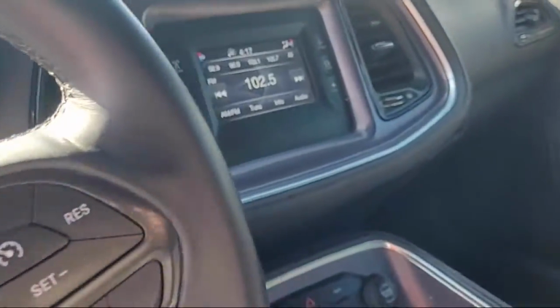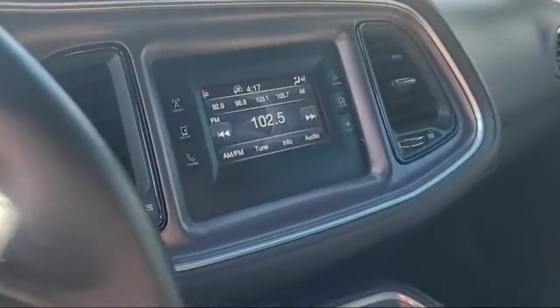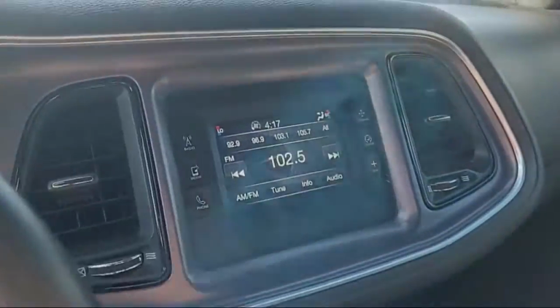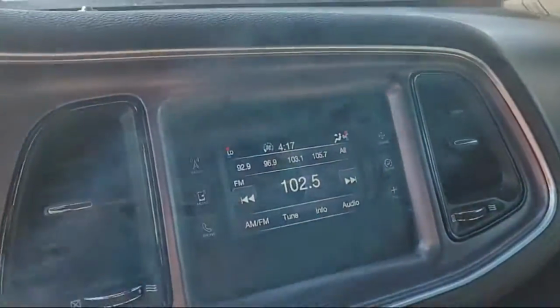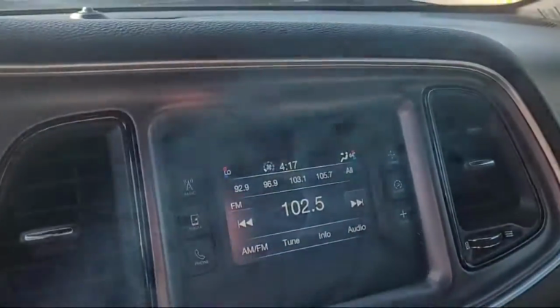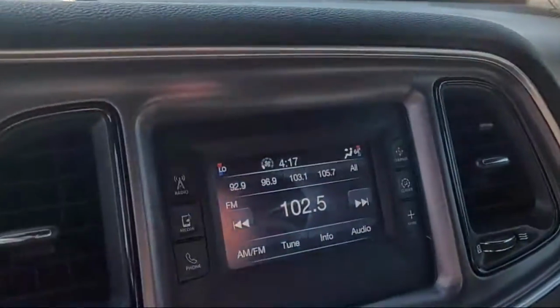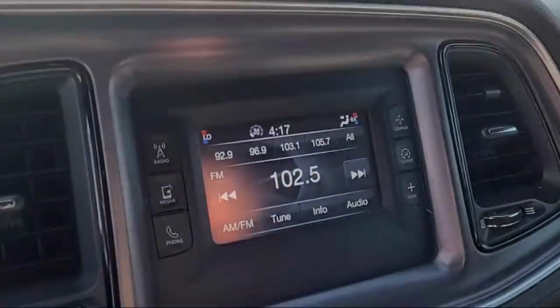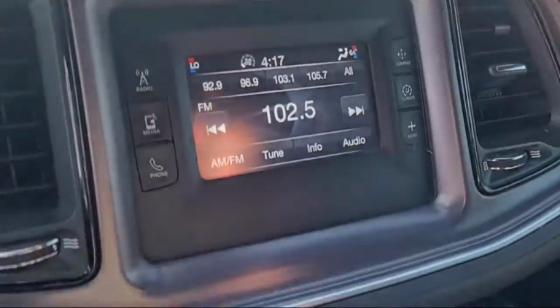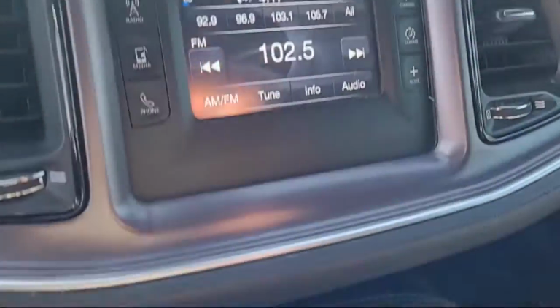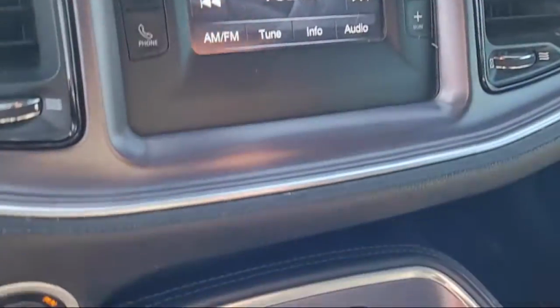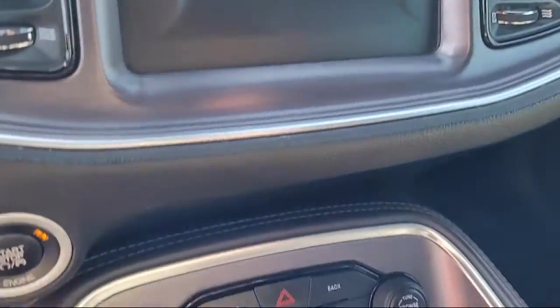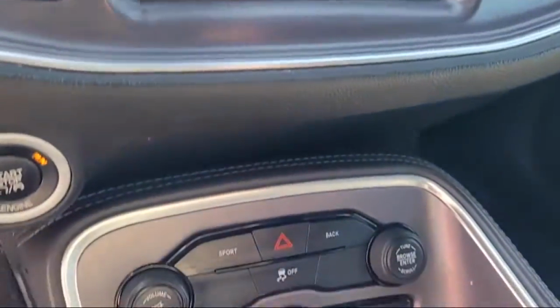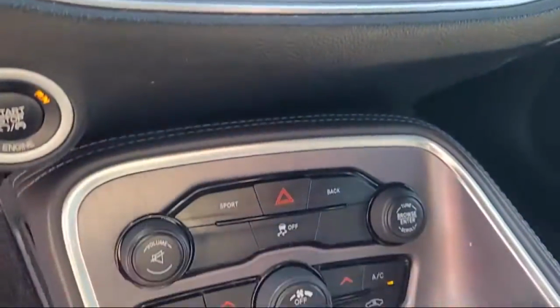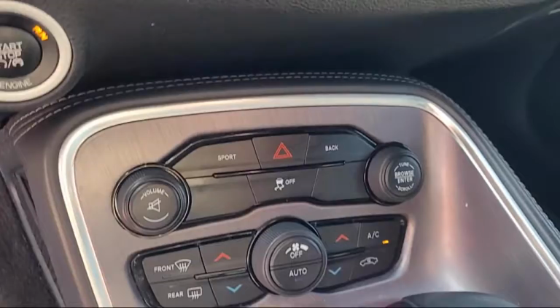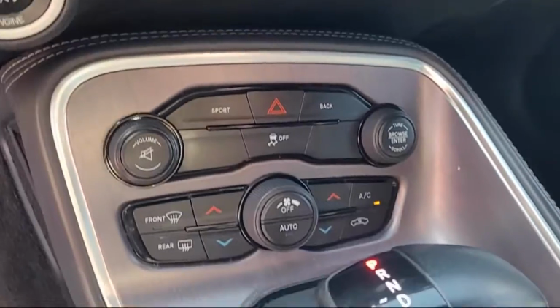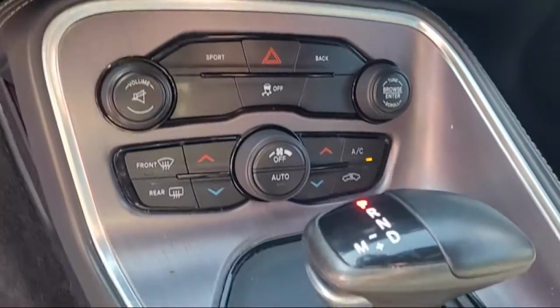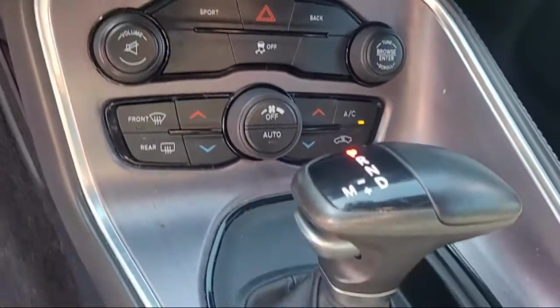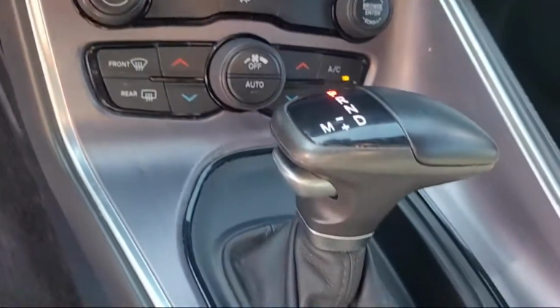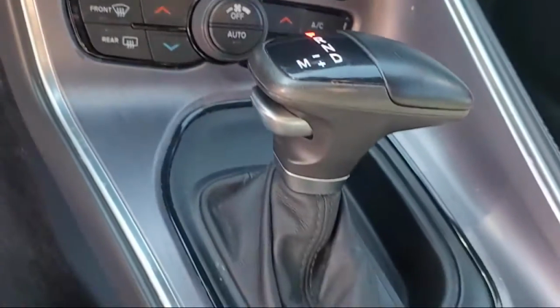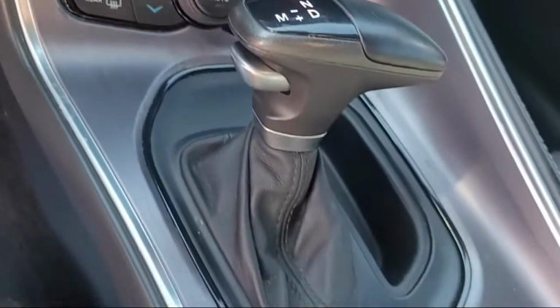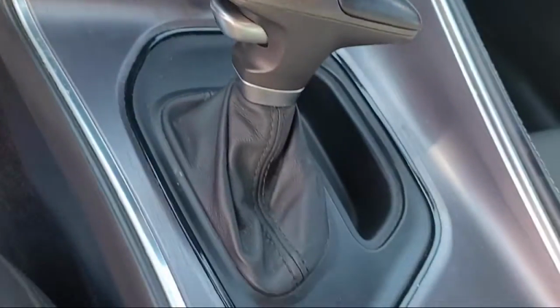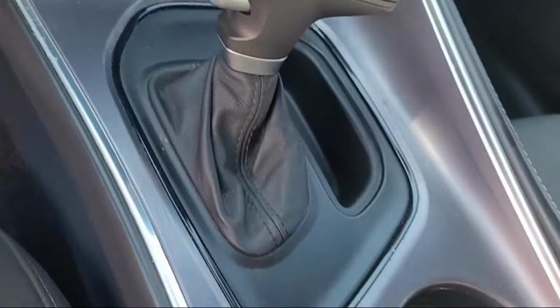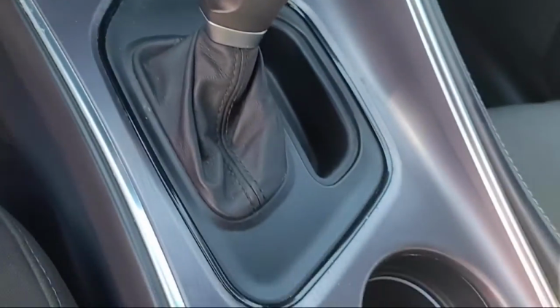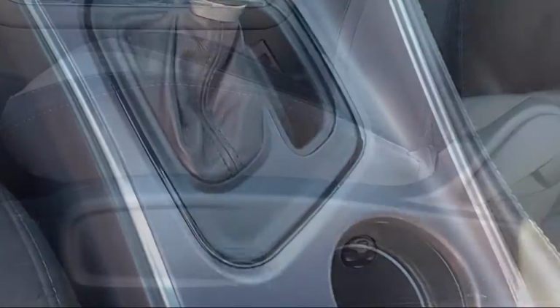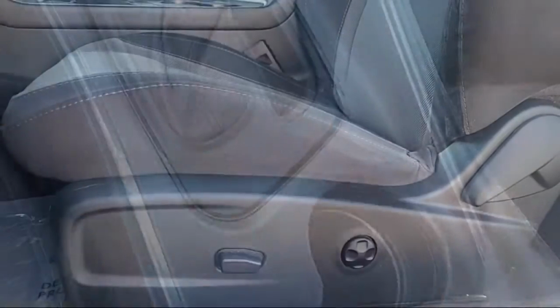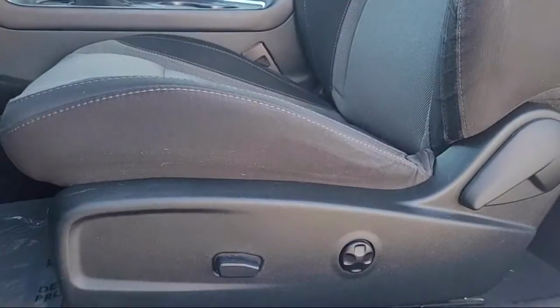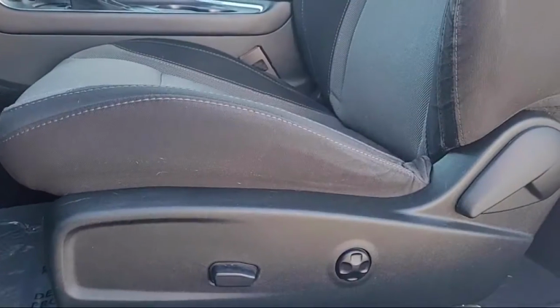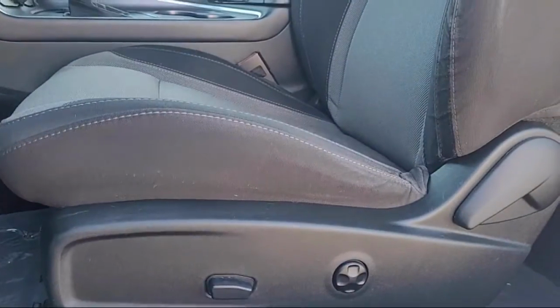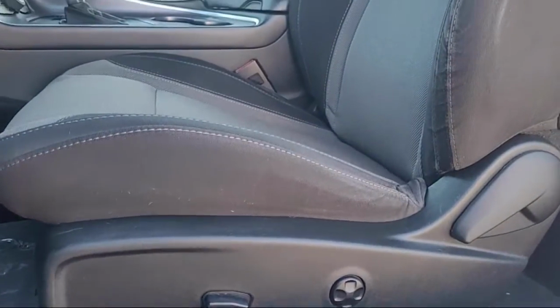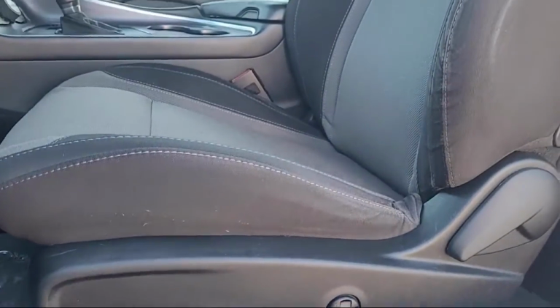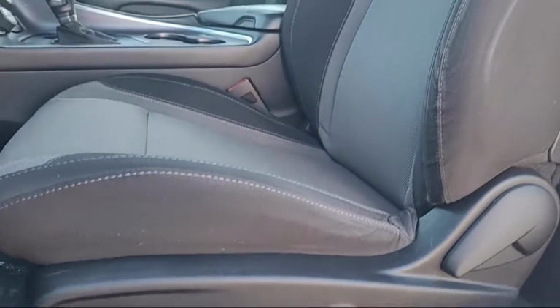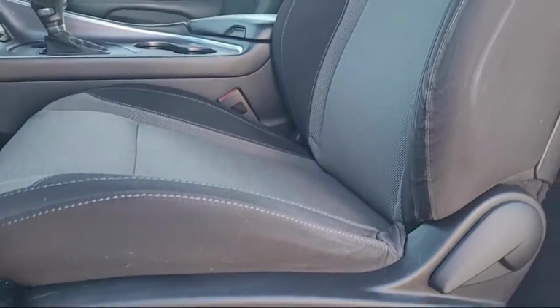Only the best trade-ins and purchased vehicles make it through our rigorous inspection by our factory trained technicians.